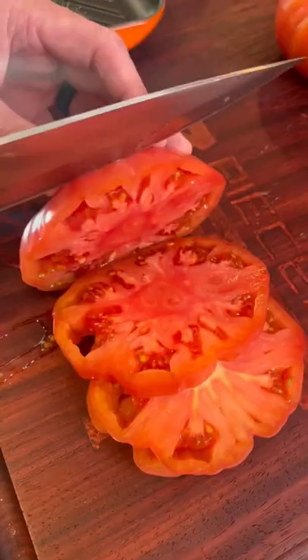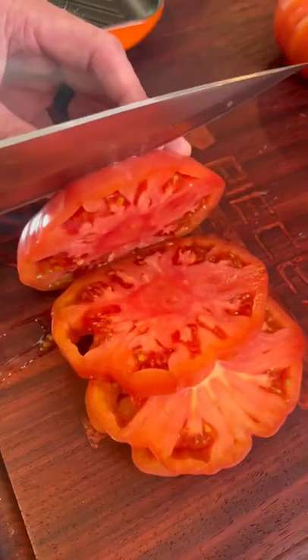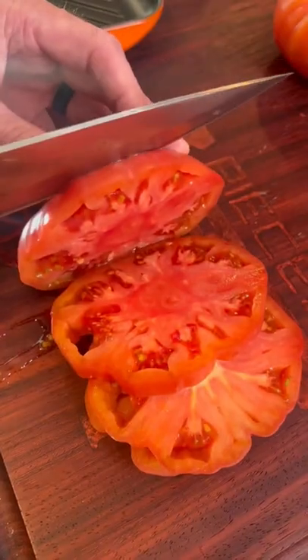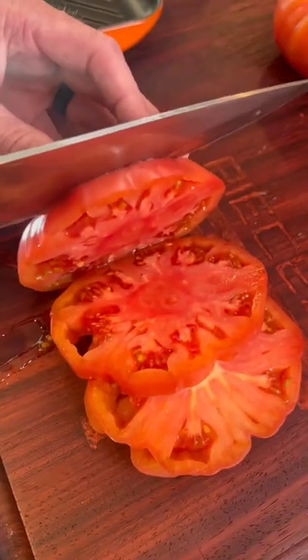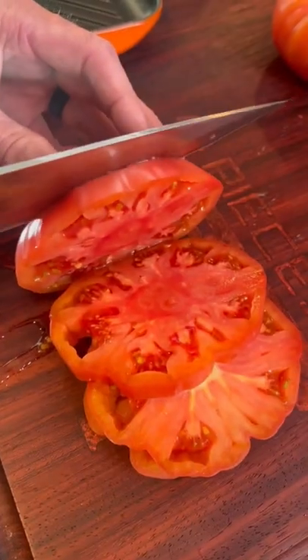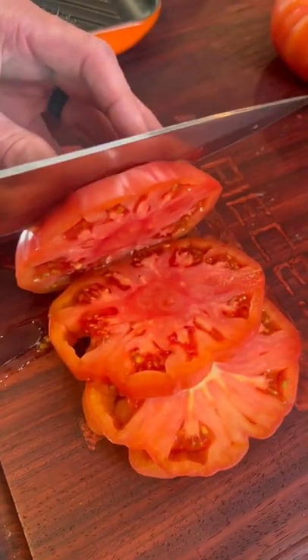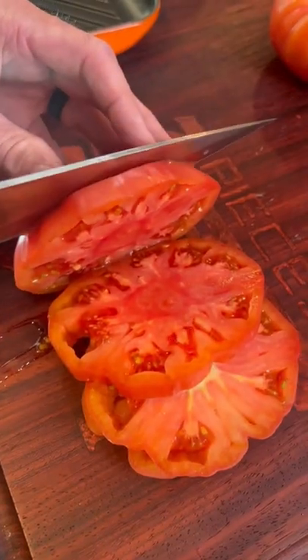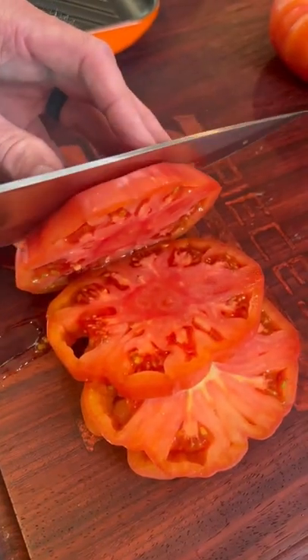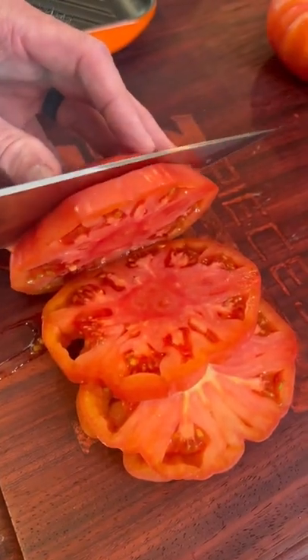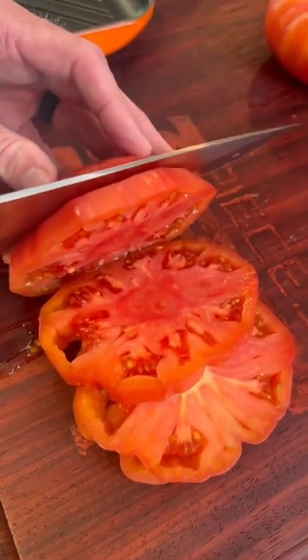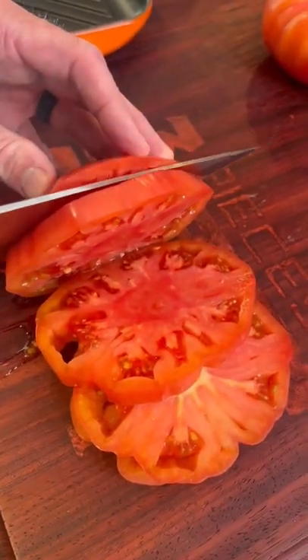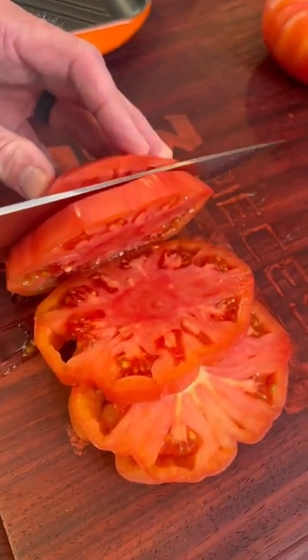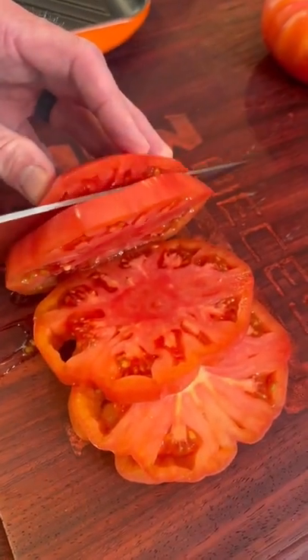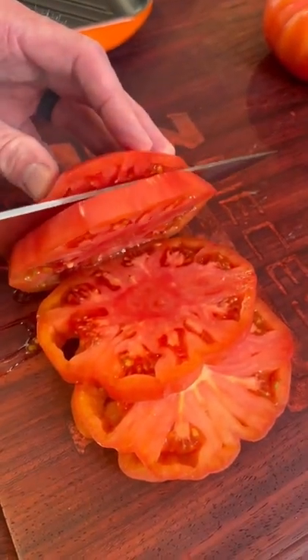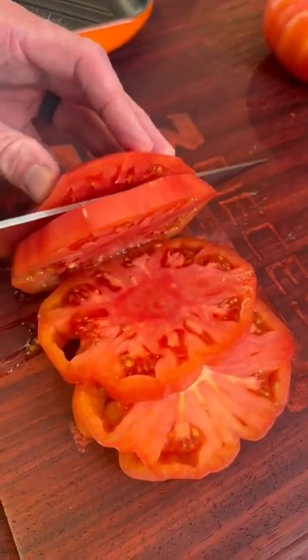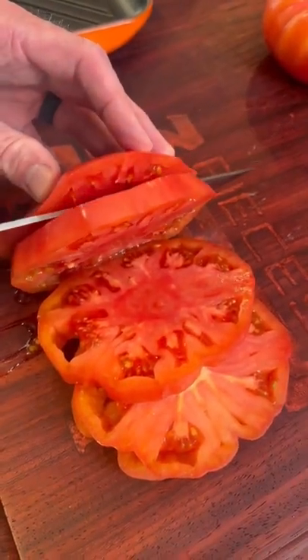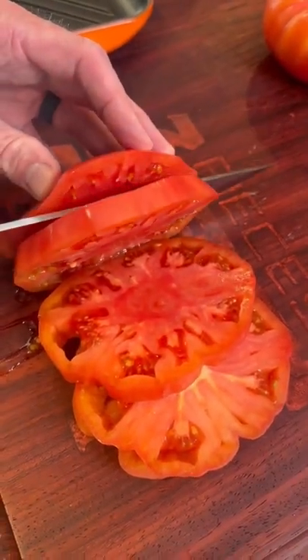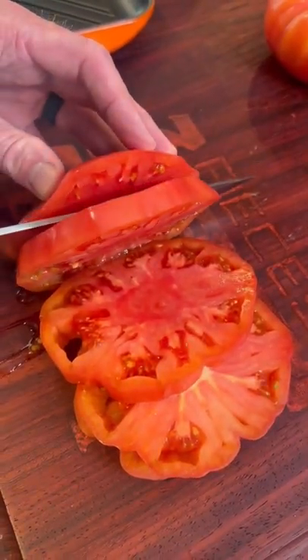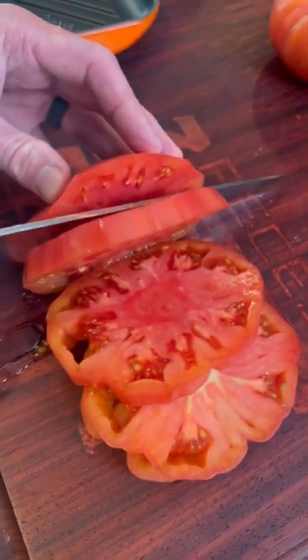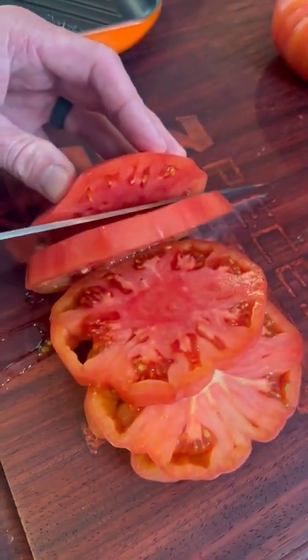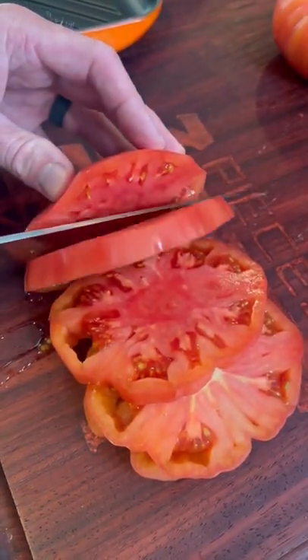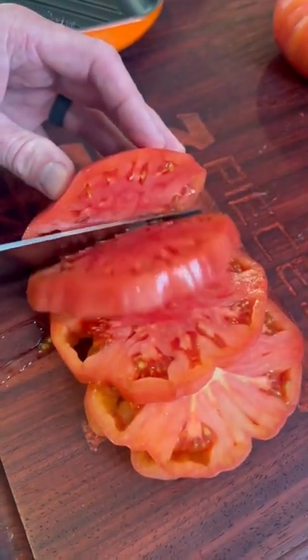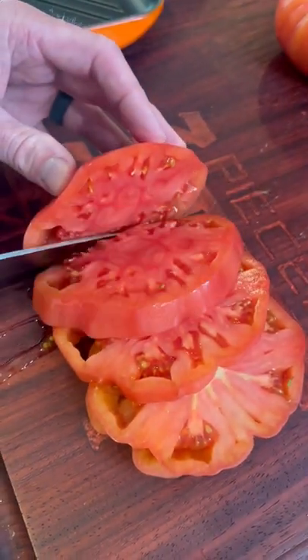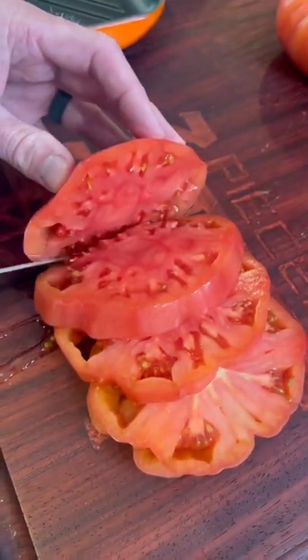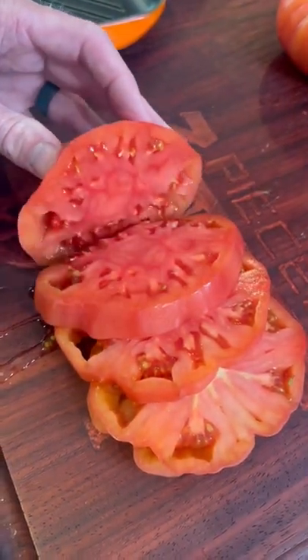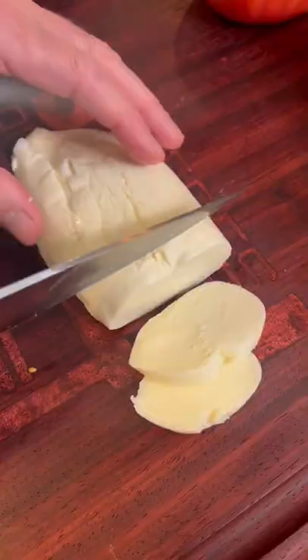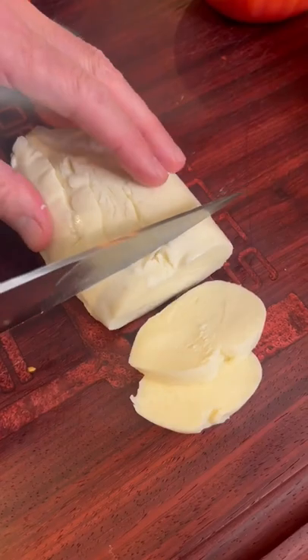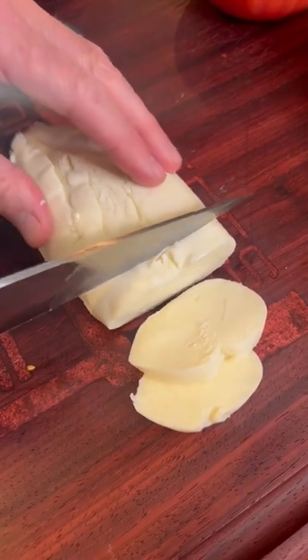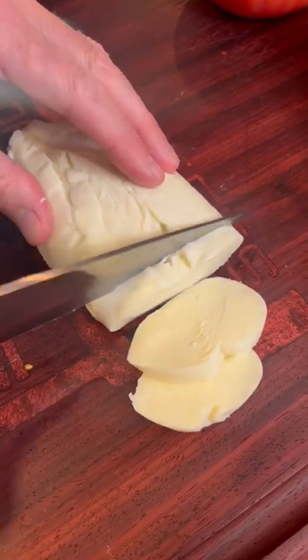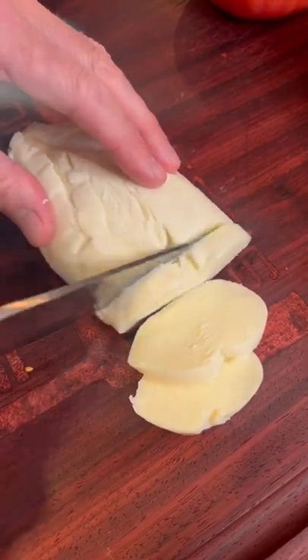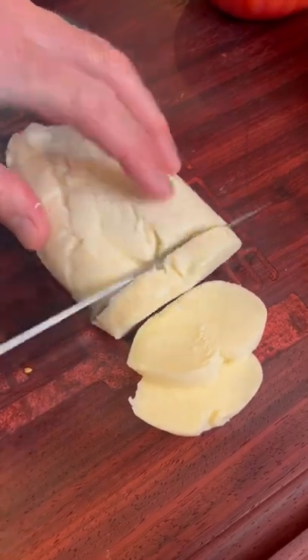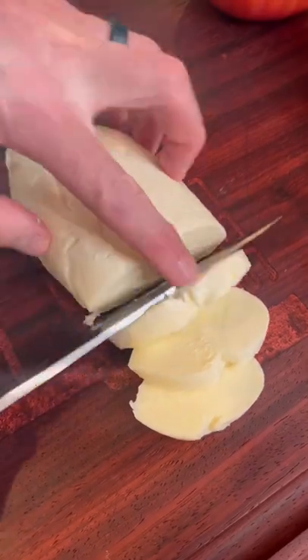We're going to go heirloom tomatoes about a quarter inch thick. Use whatever tomato you like. A little fresh mozzarella.